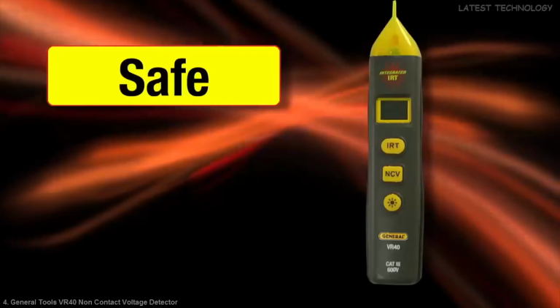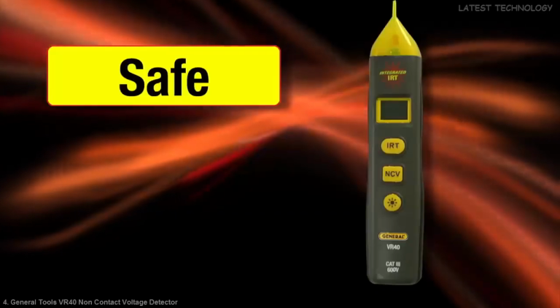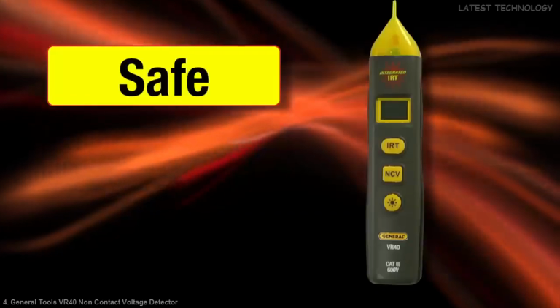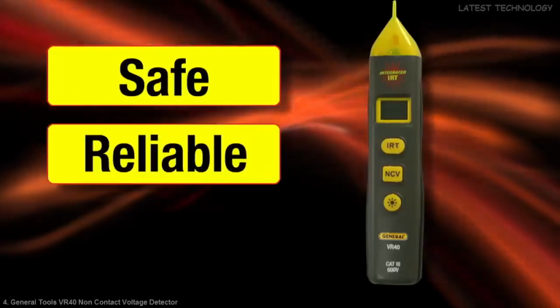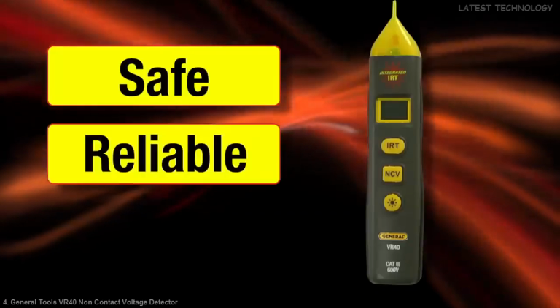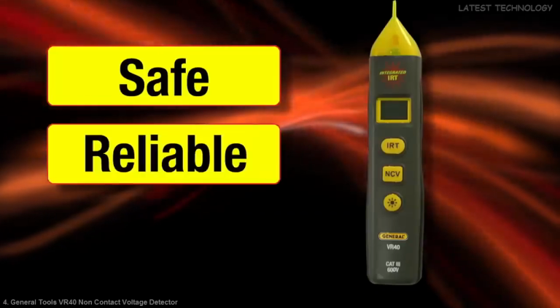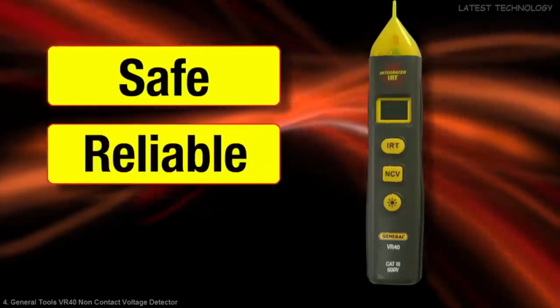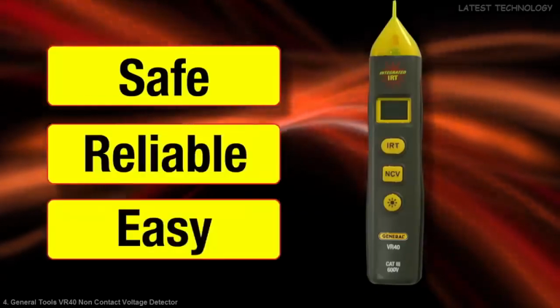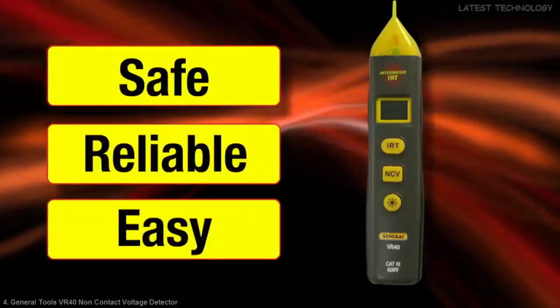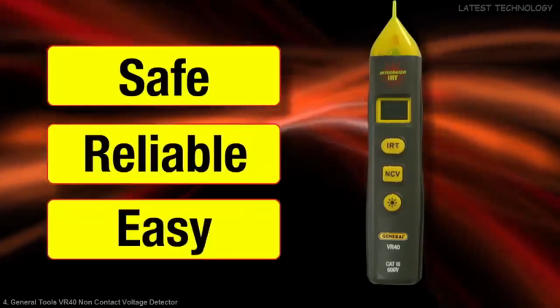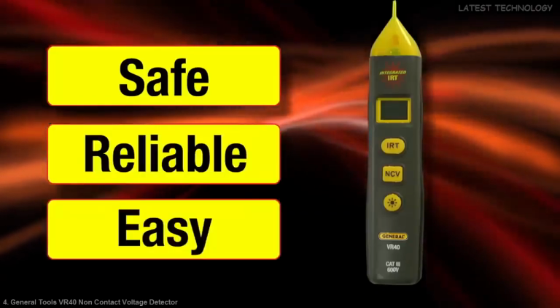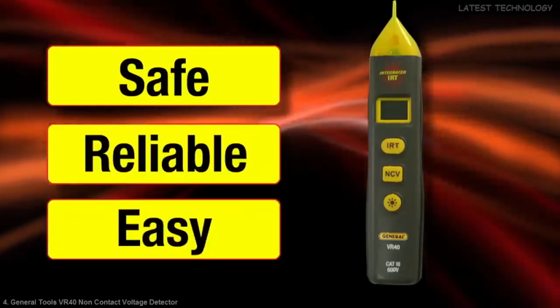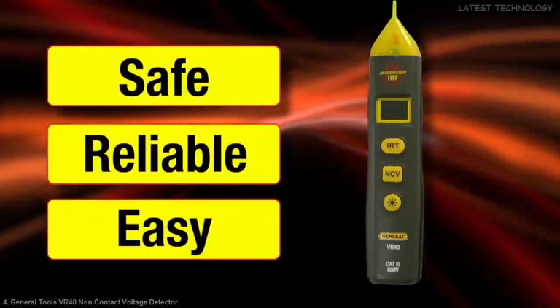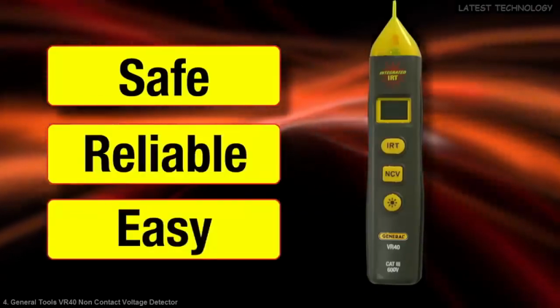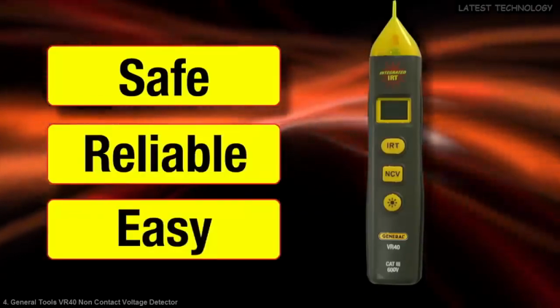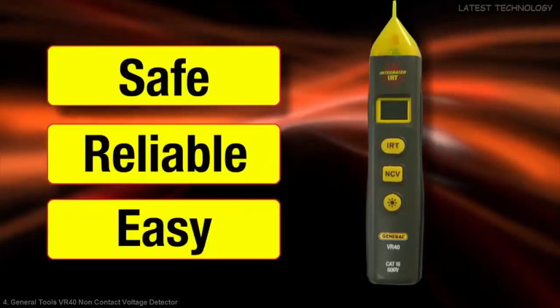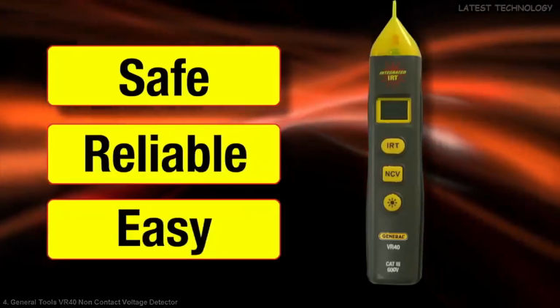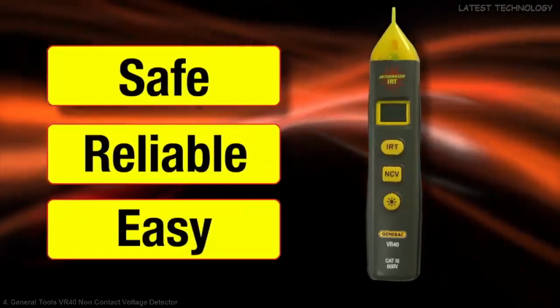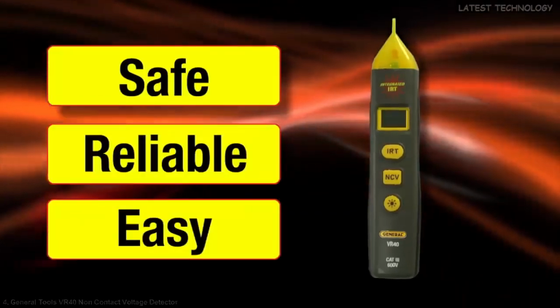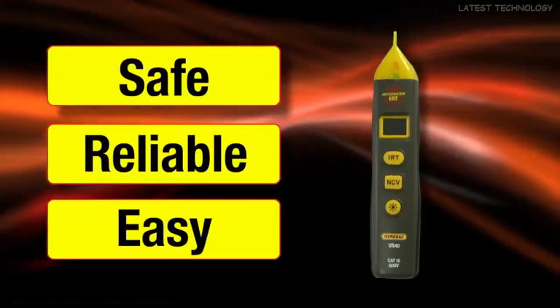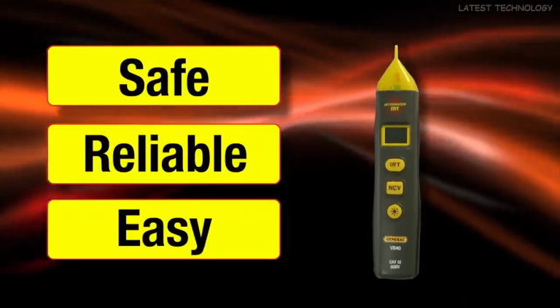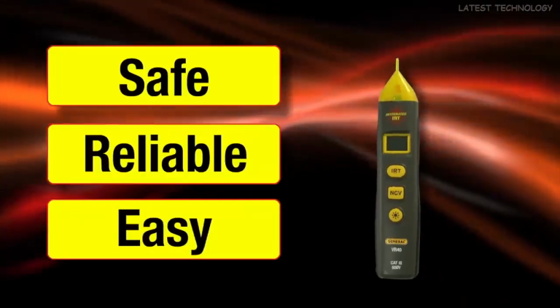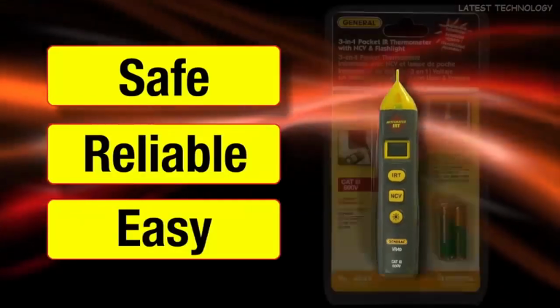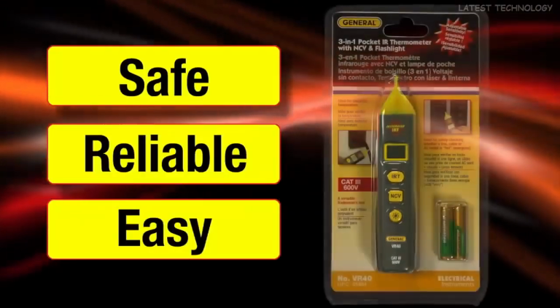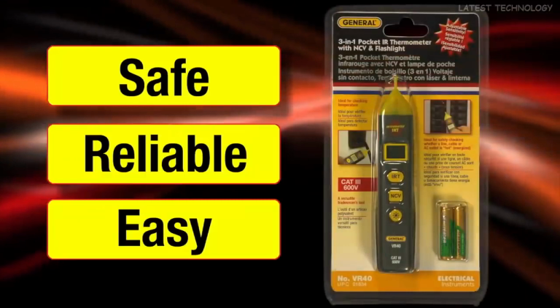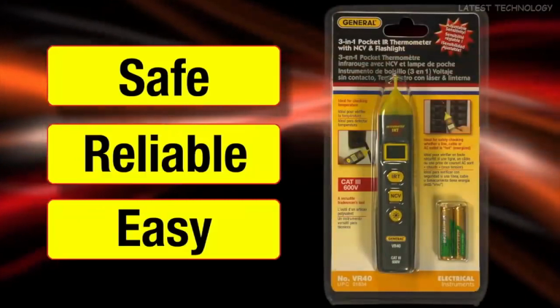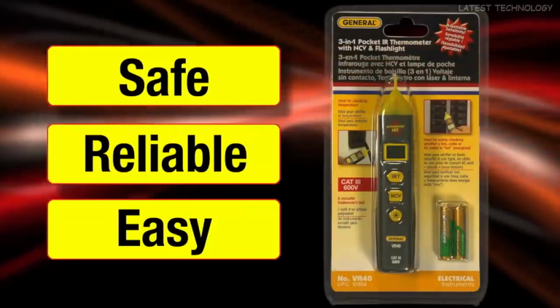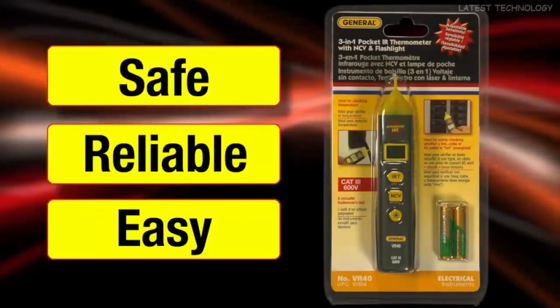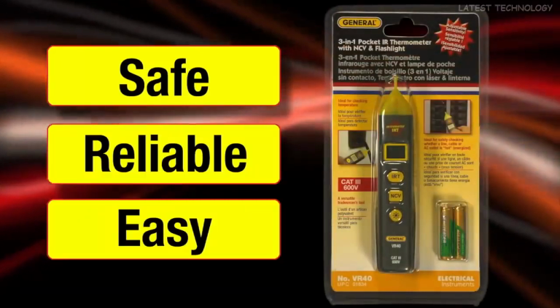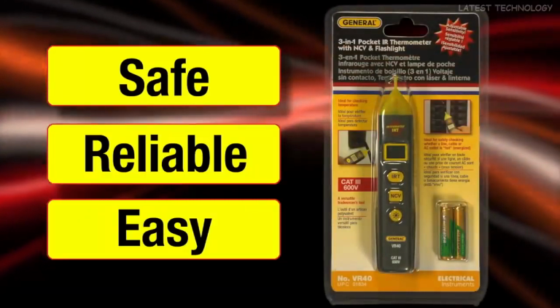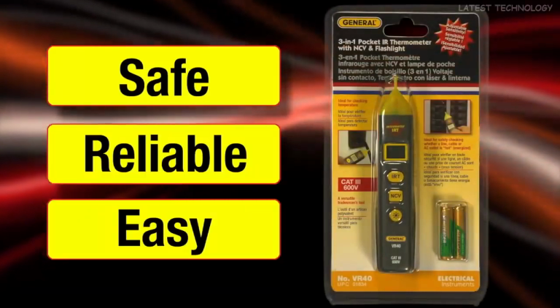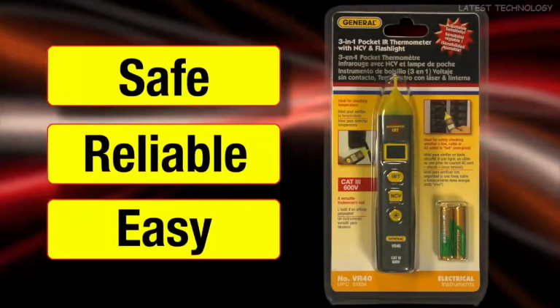Safe, reliable, easy. The VR40 from General Tools and Instruments.